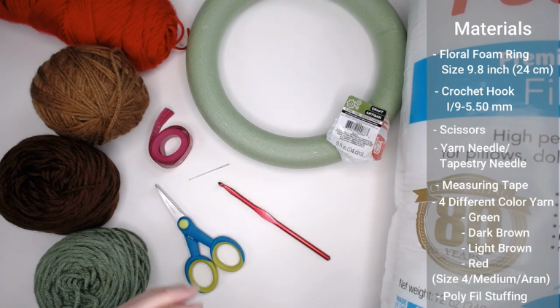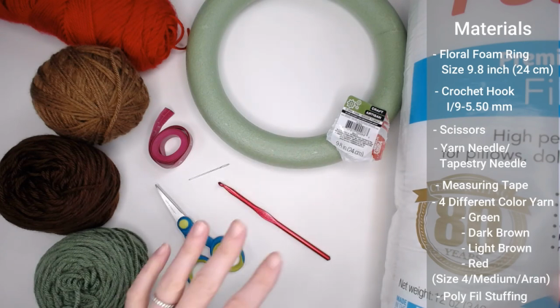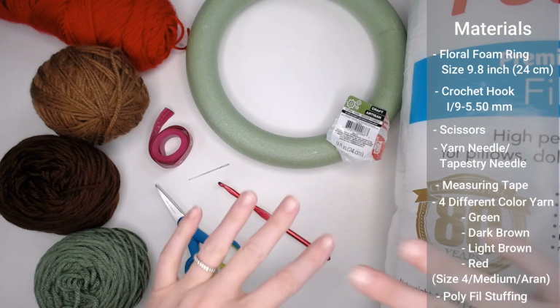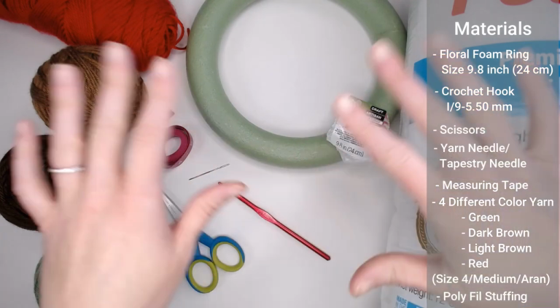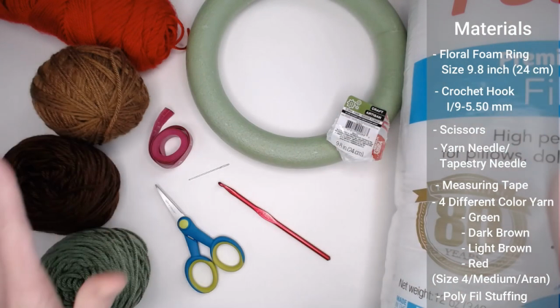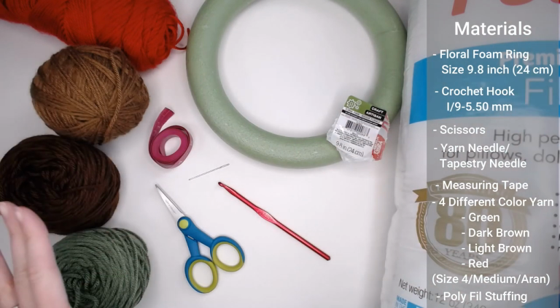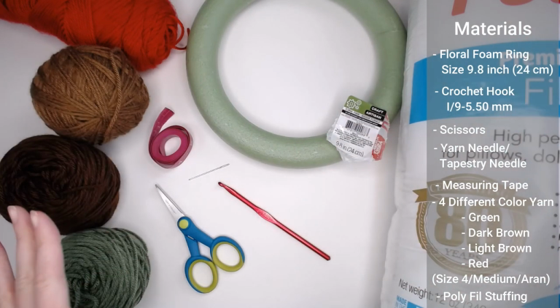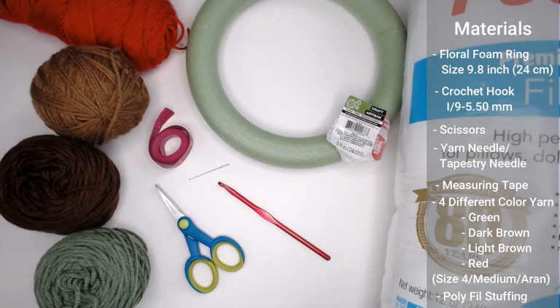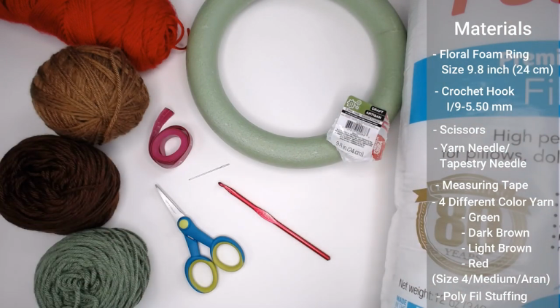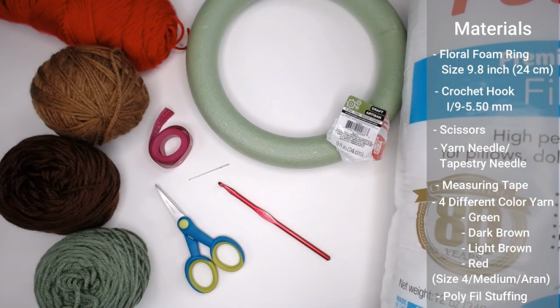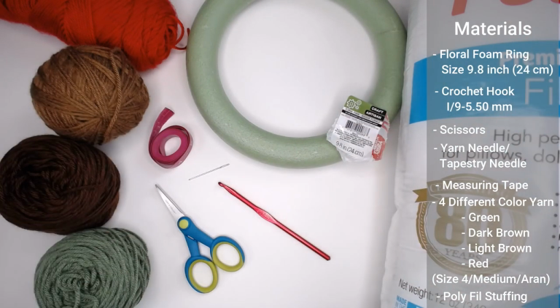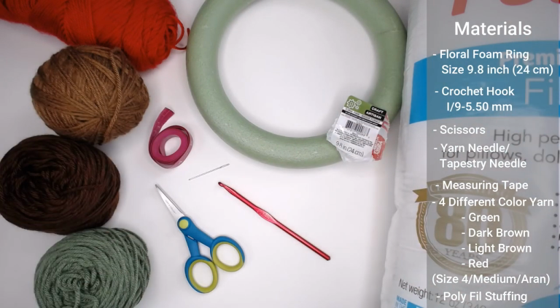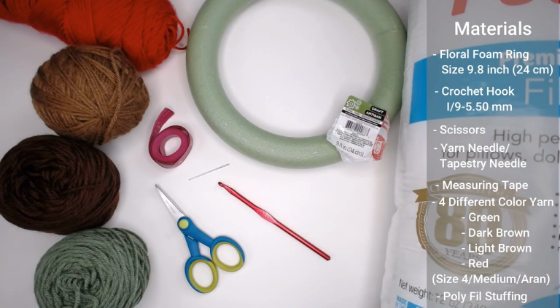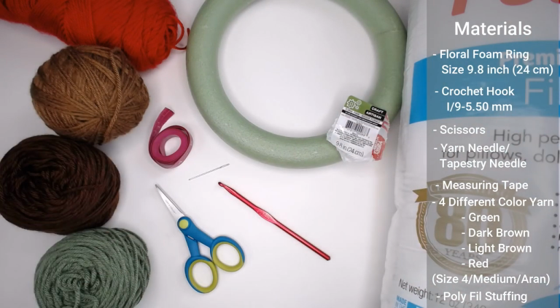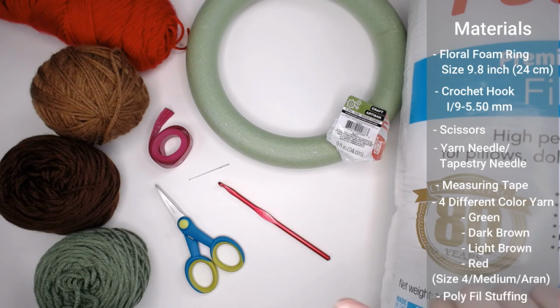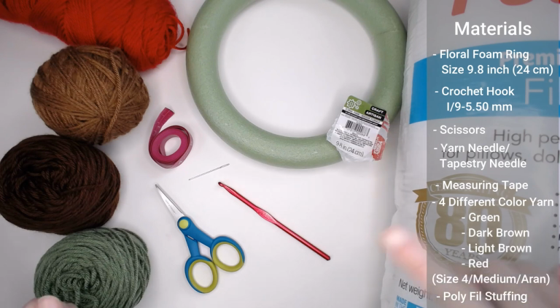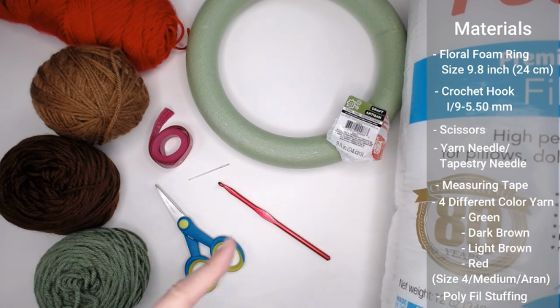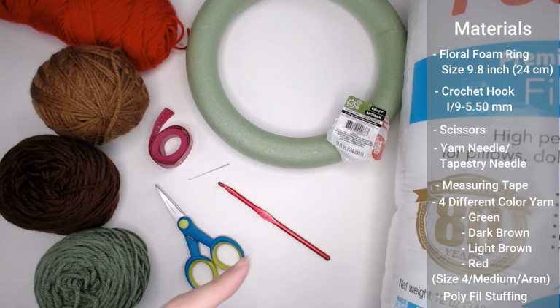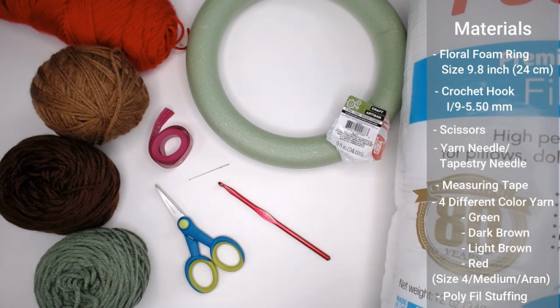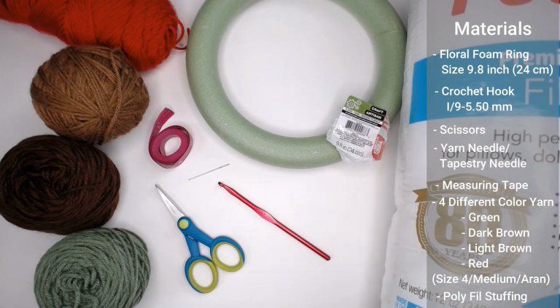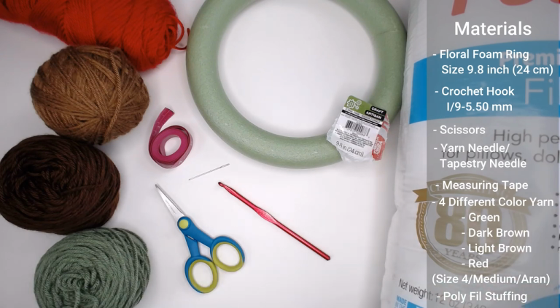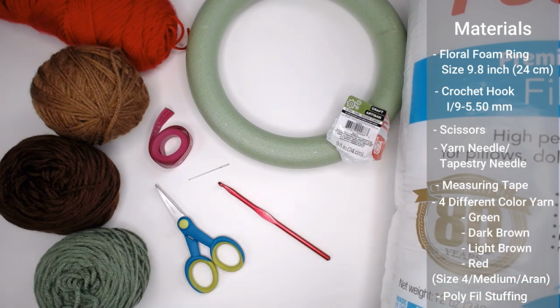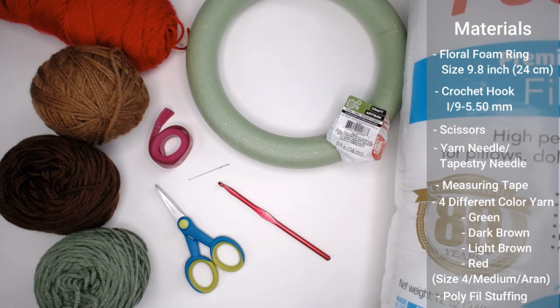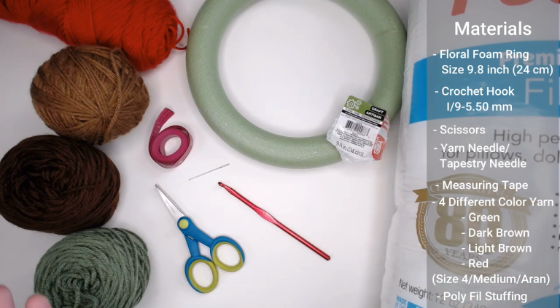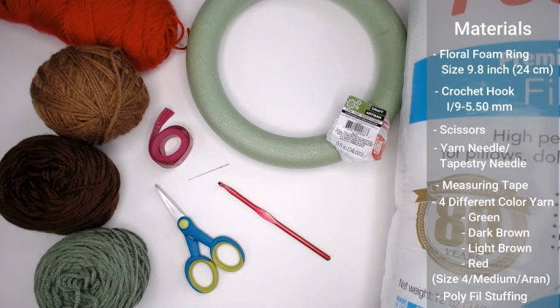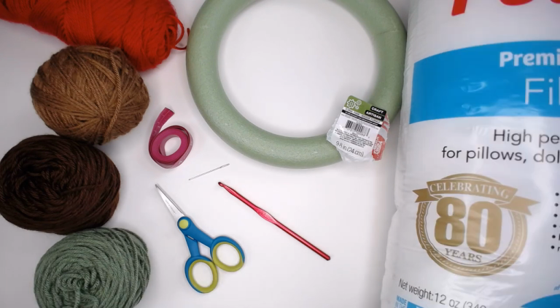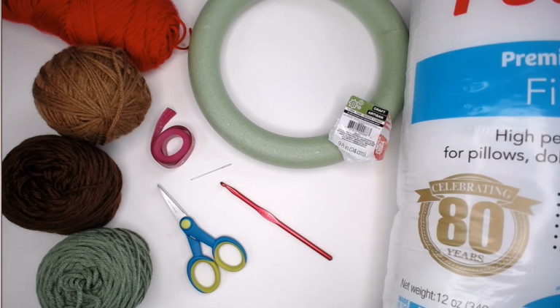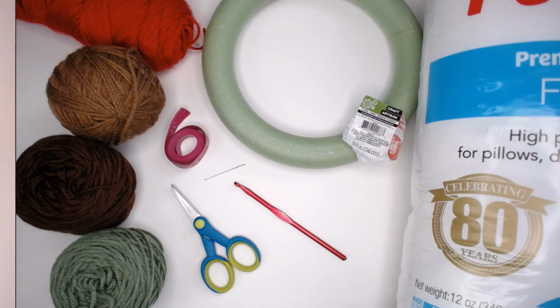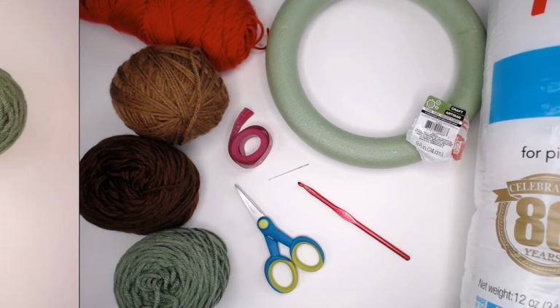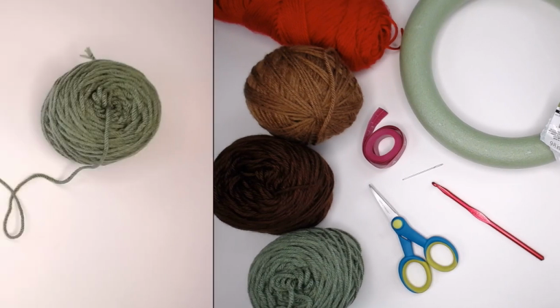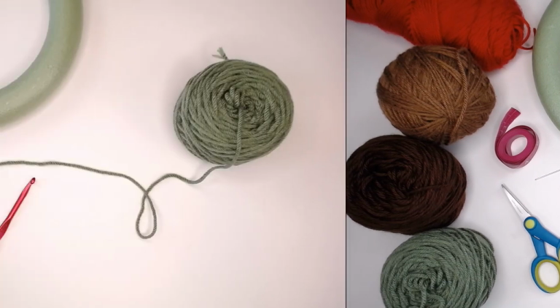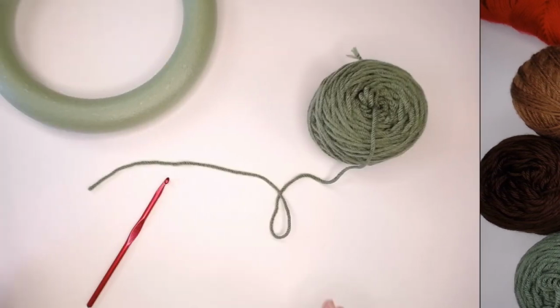The last thing you're going to need is polyfill or stuffed animal stuffing — something that will fill those cranberries and give them that 3D ball effect, which looks really cool on the wreath. Go ahead and gather all of your materials, and let's get straight to making this festive wreath.